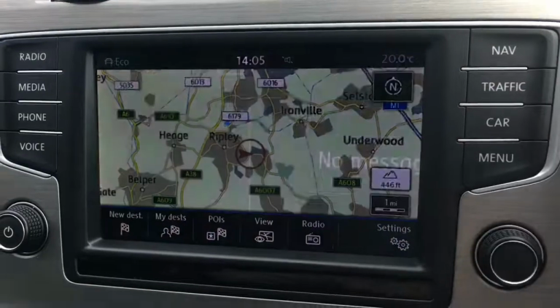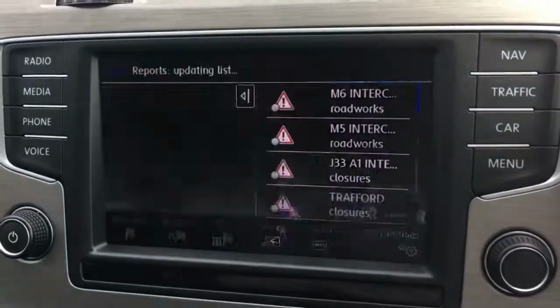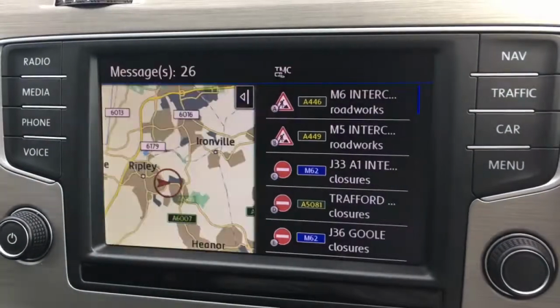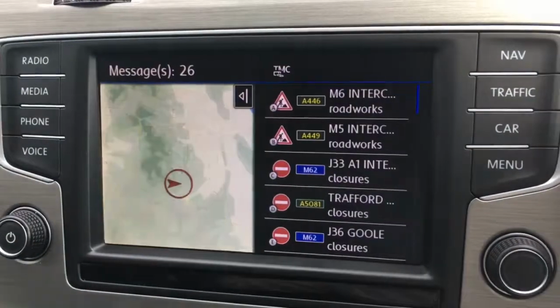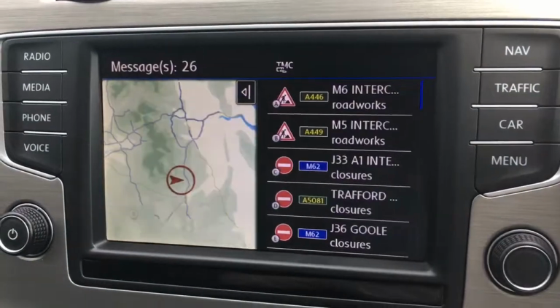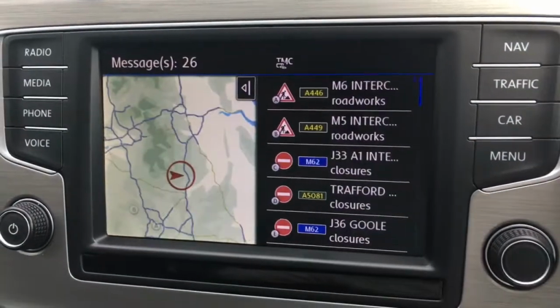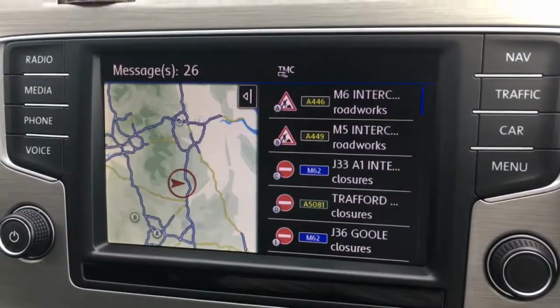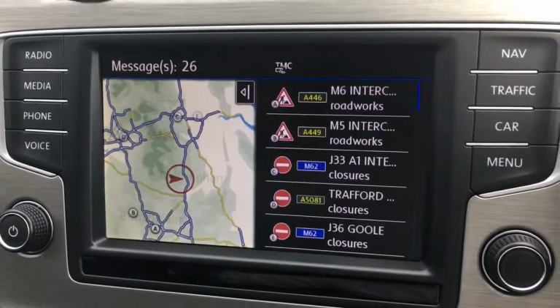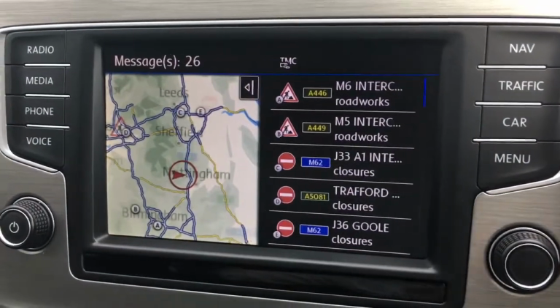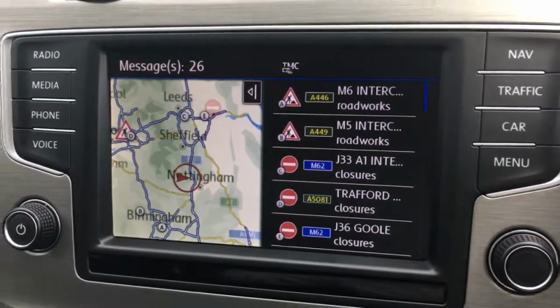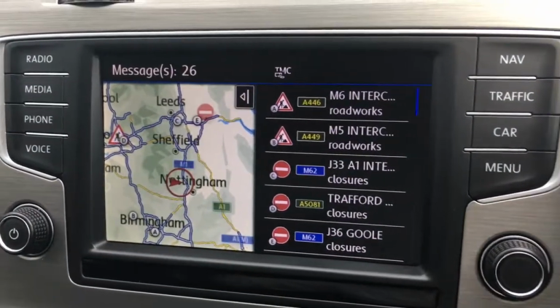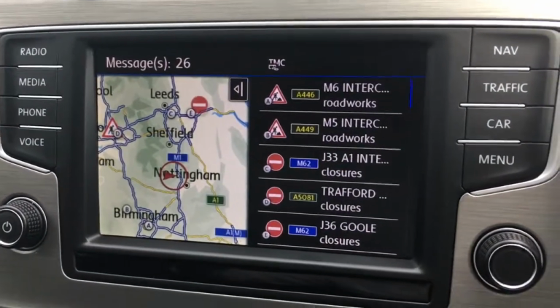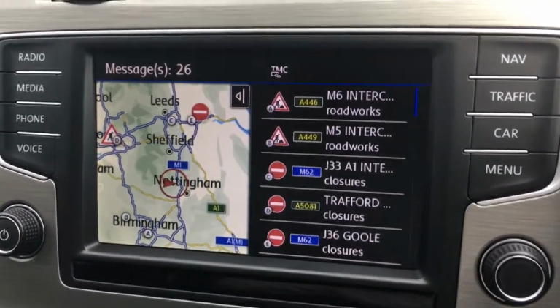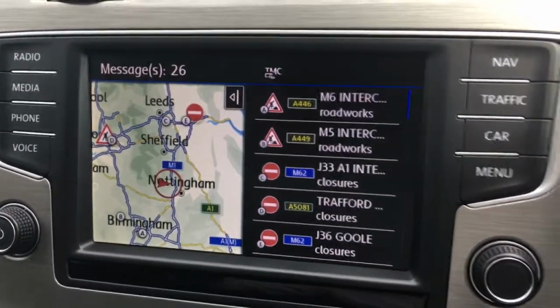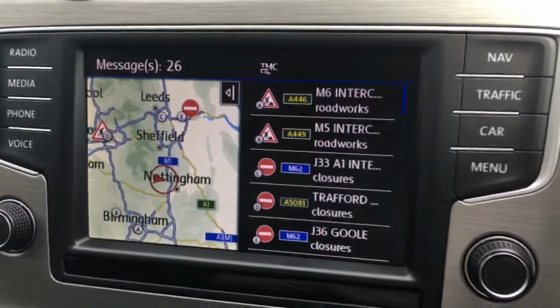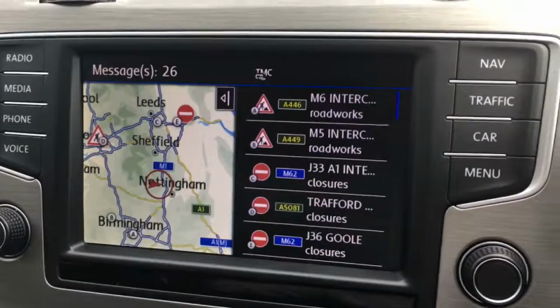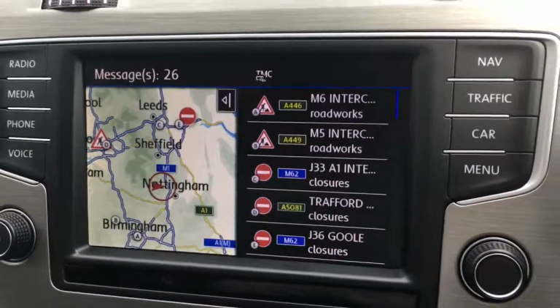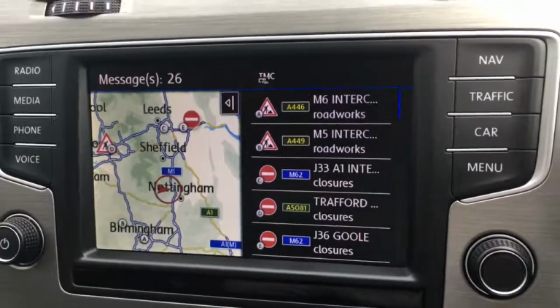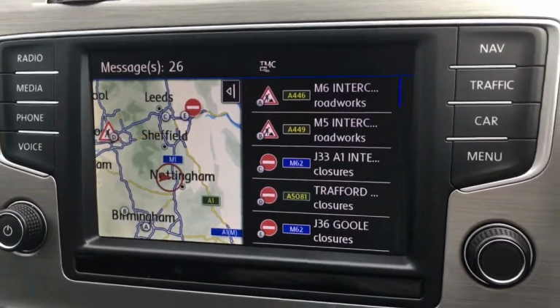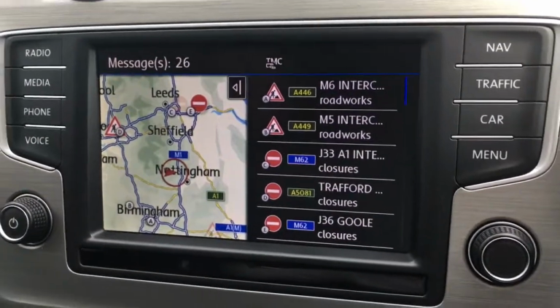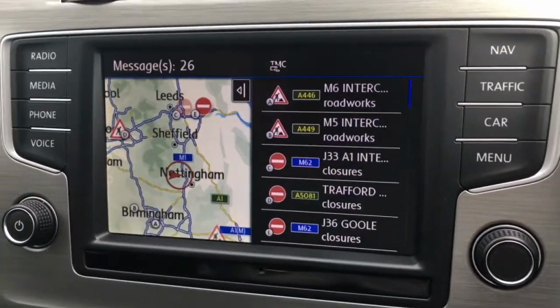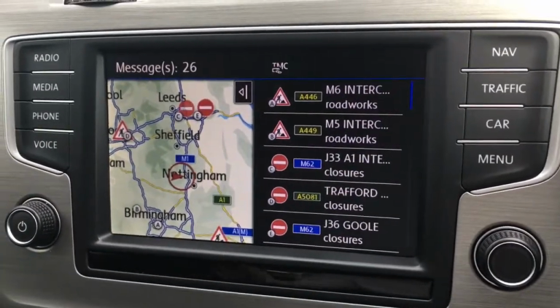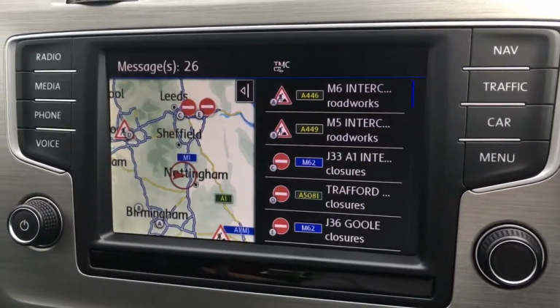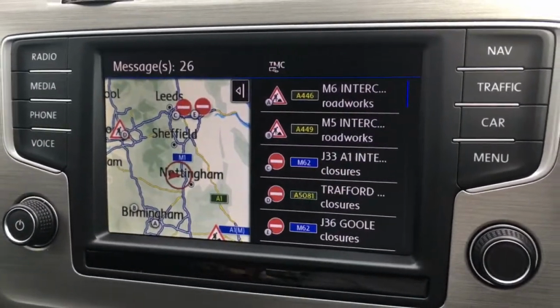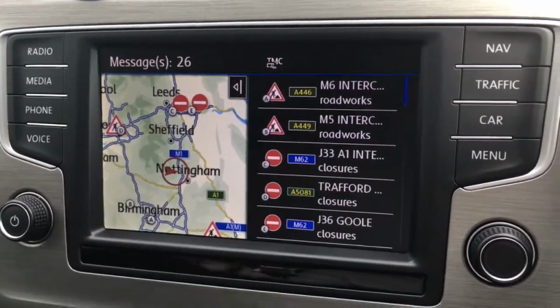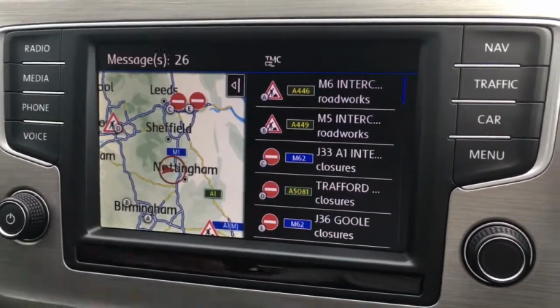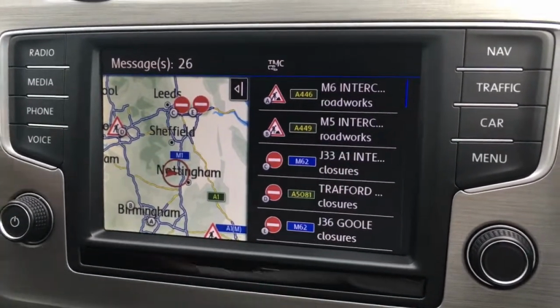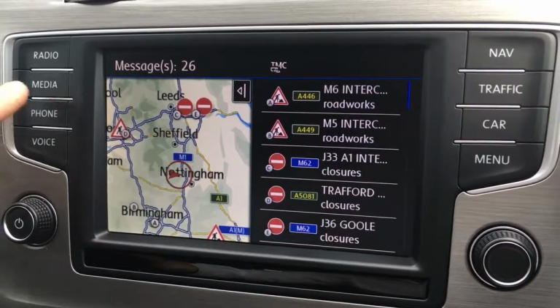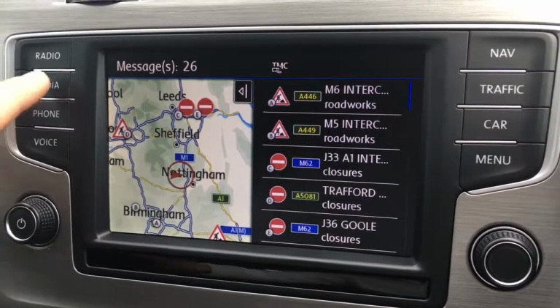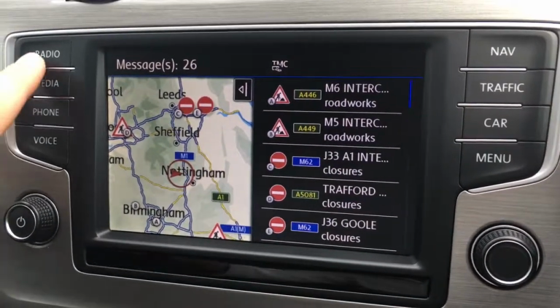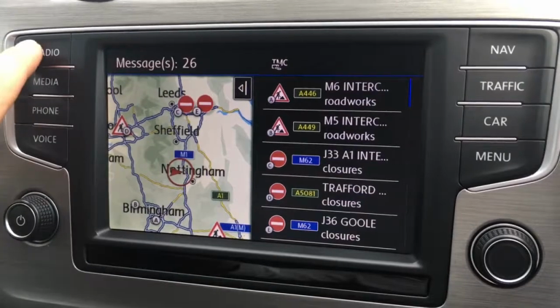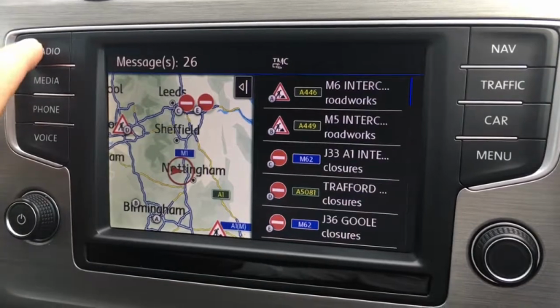If I hit traffic we can have a look at some traffic messages, so it just makes life easier, particularly when planning longer journeys.